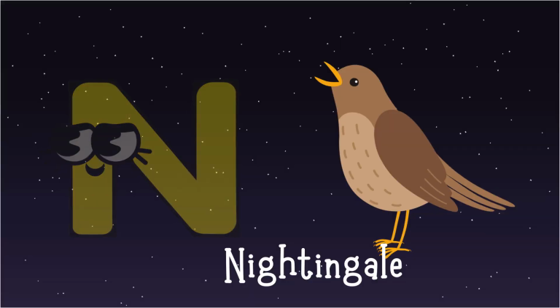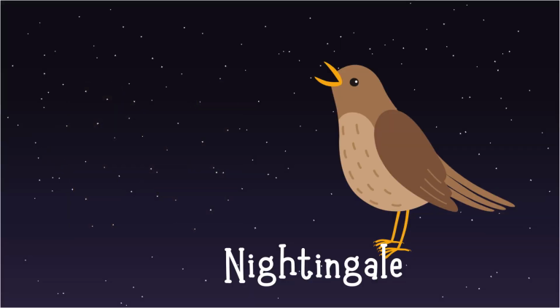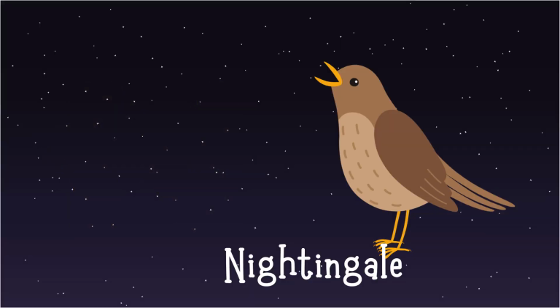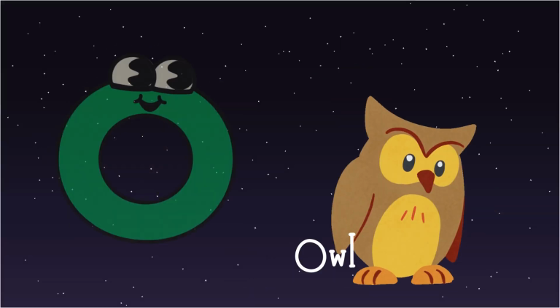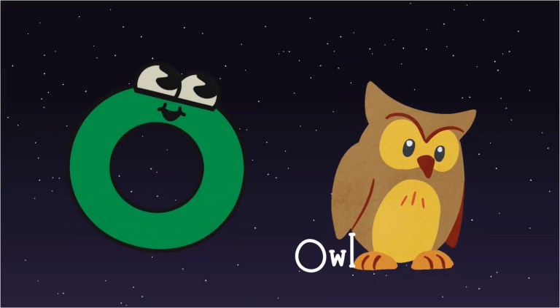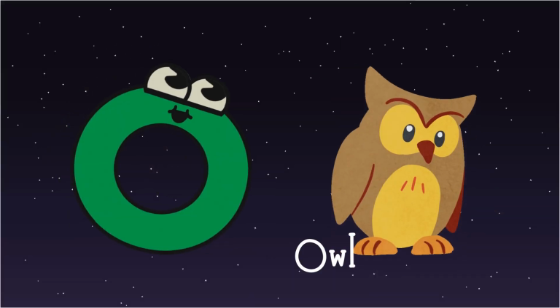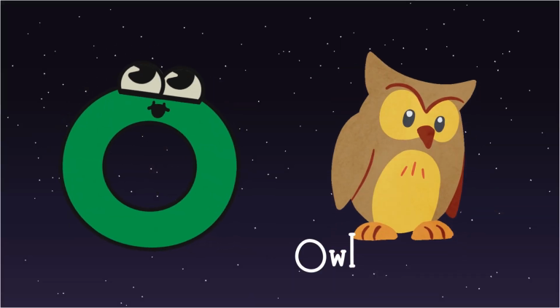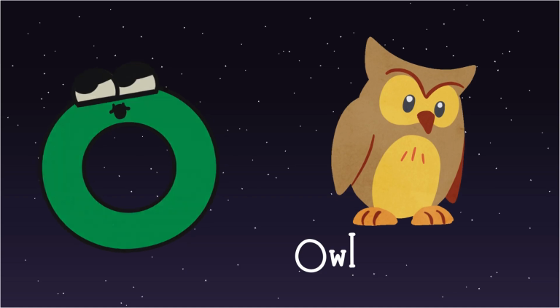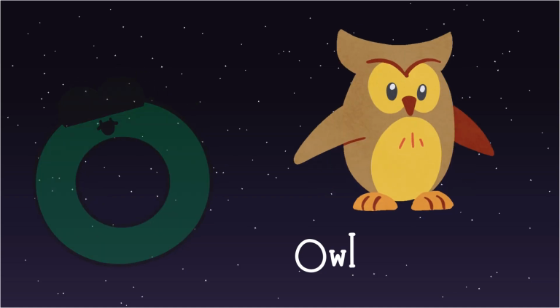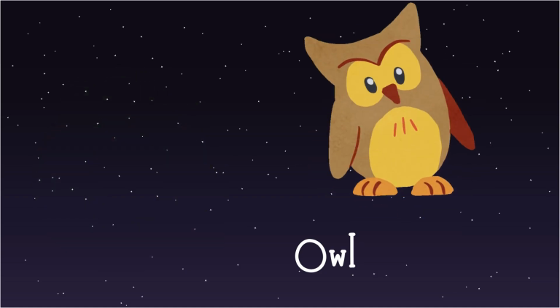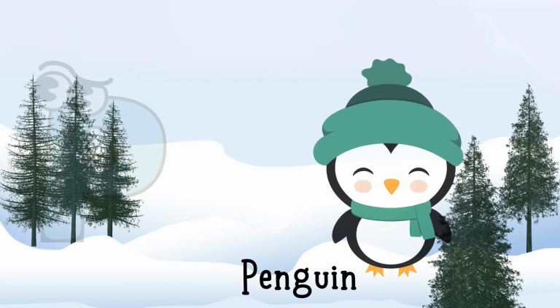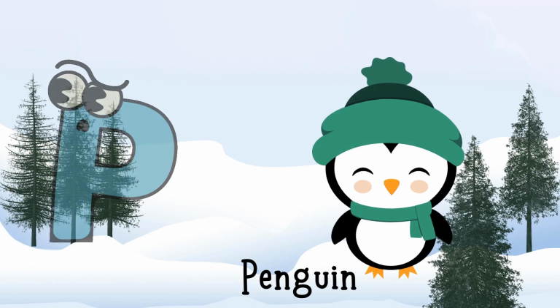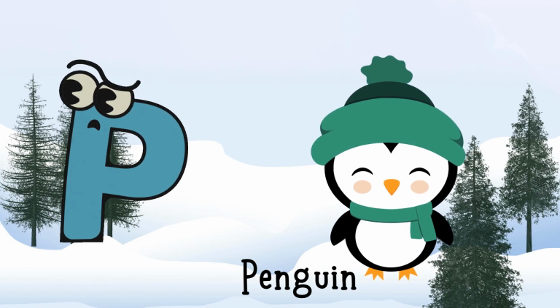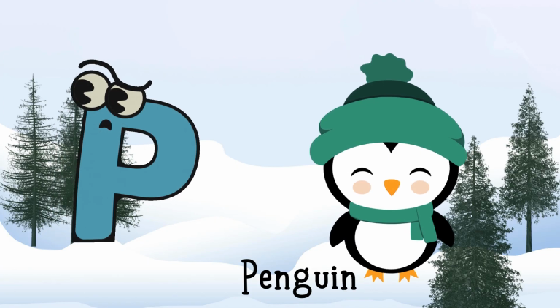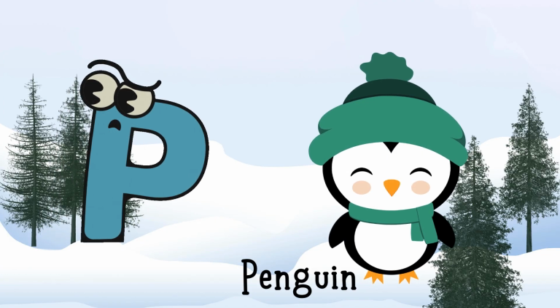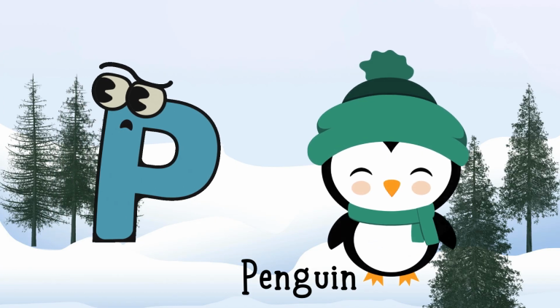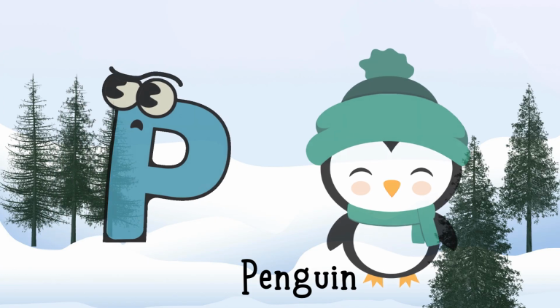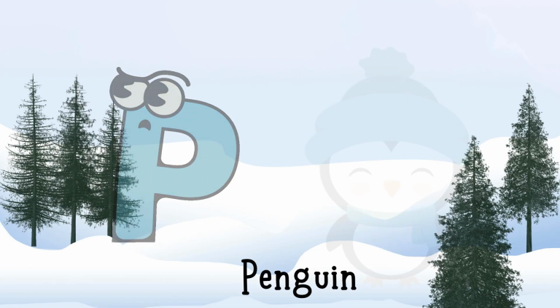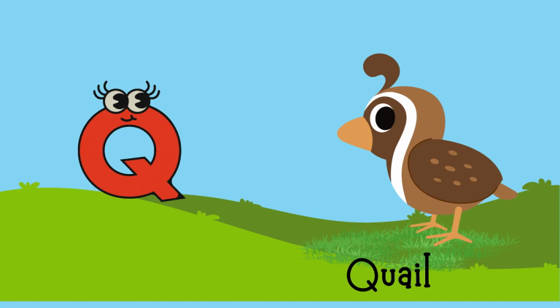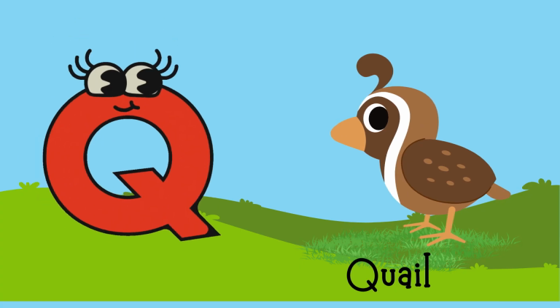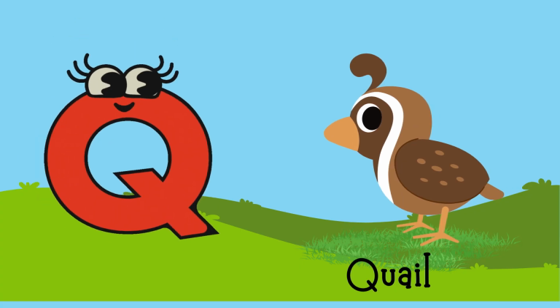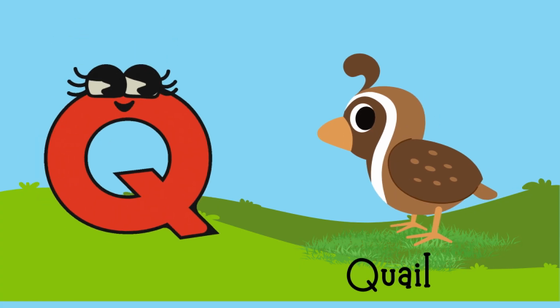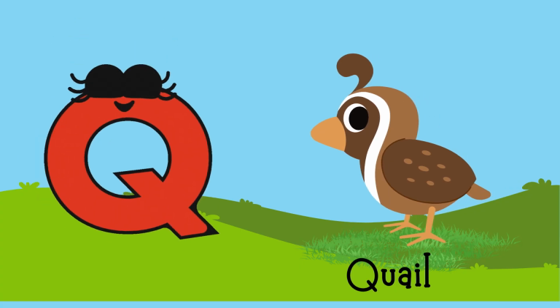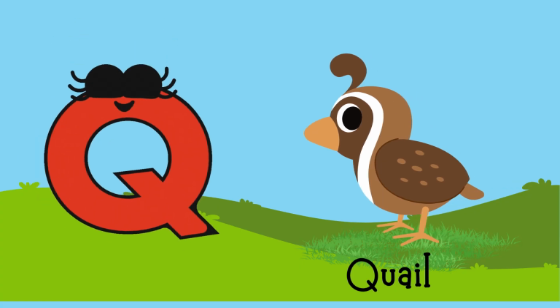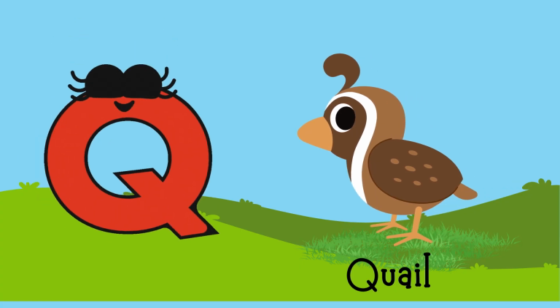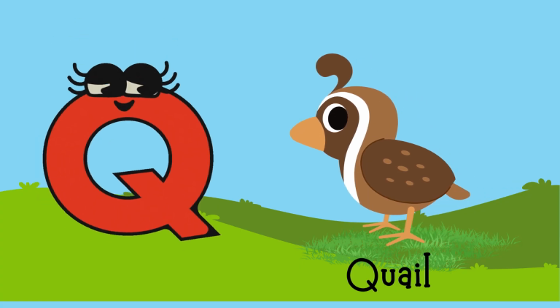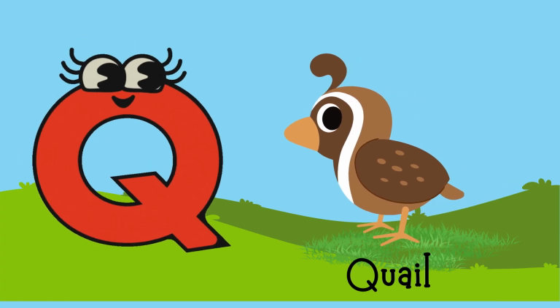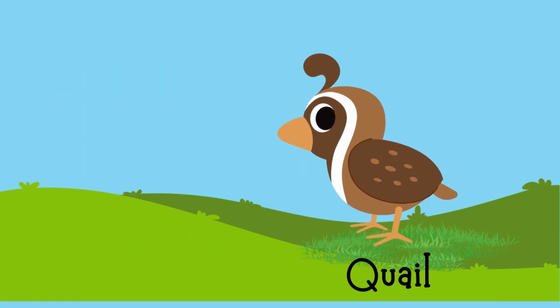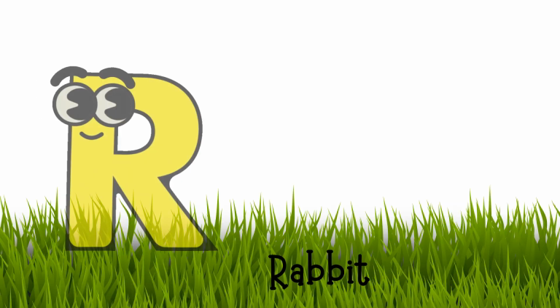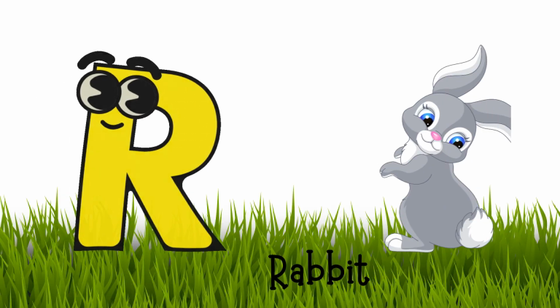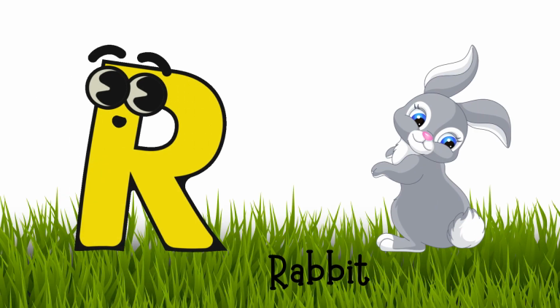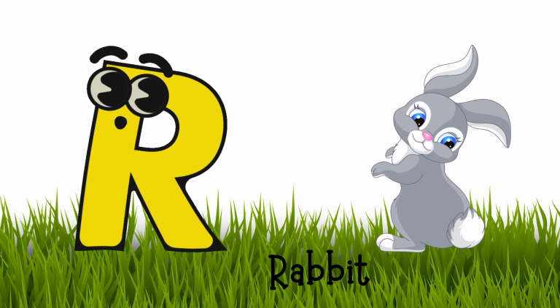O for Owl, P for Penguin, Q for Quail, R for Rabbit.